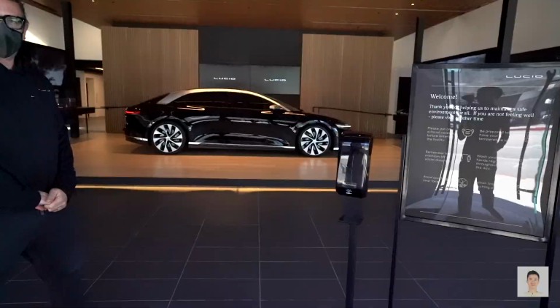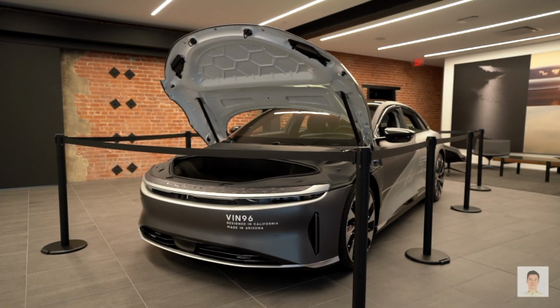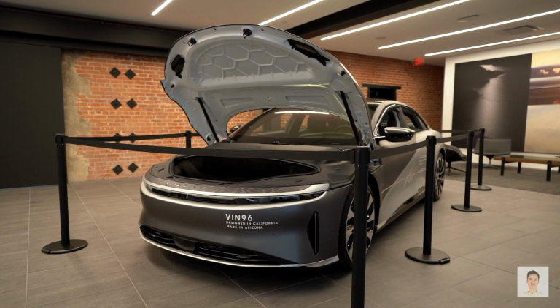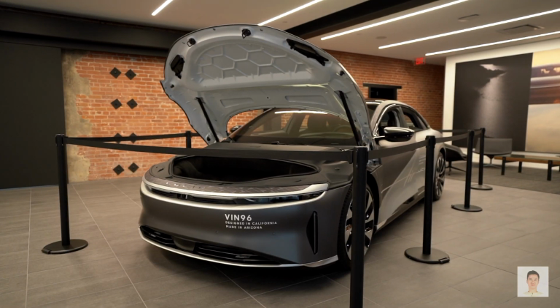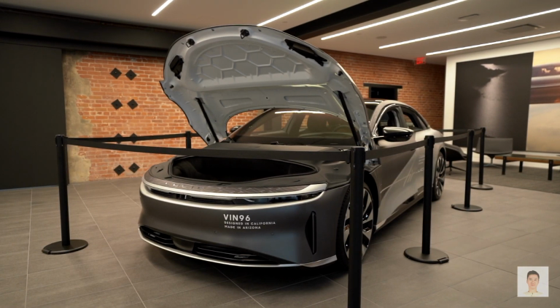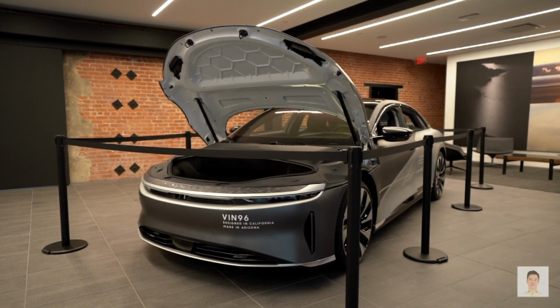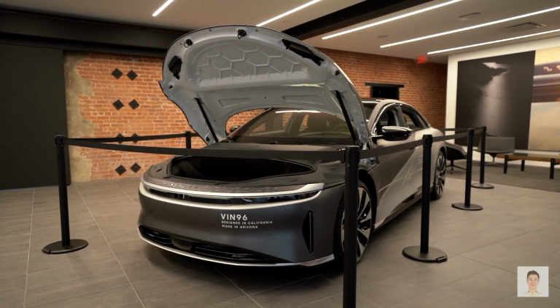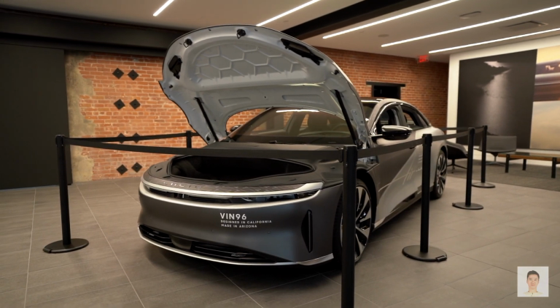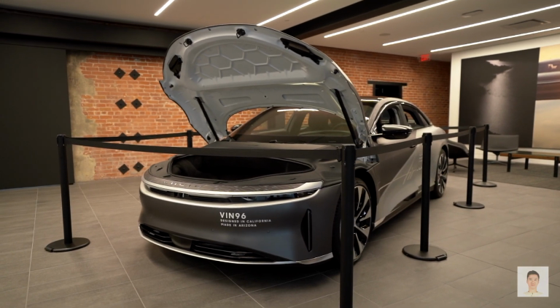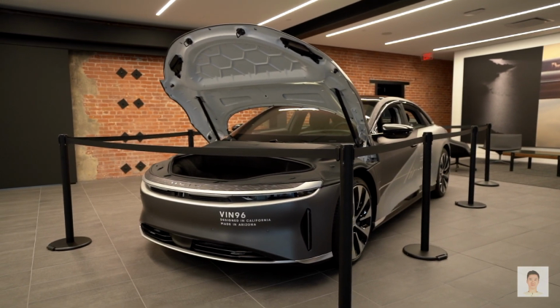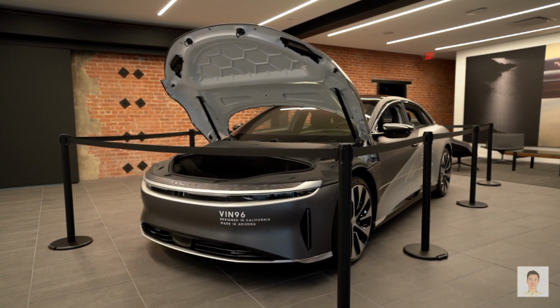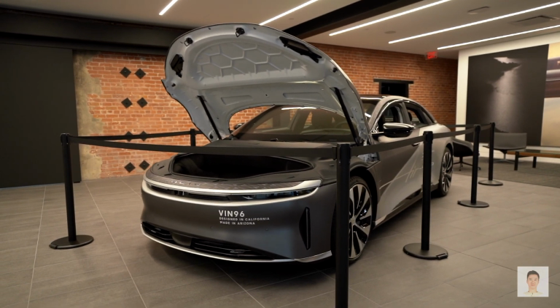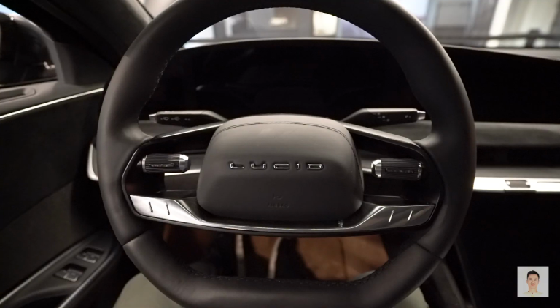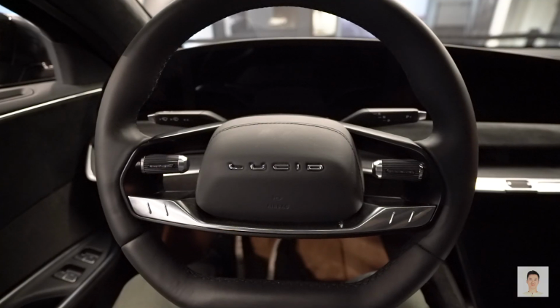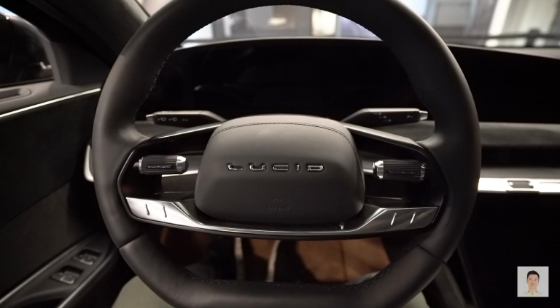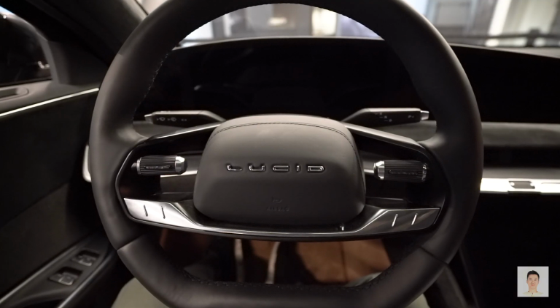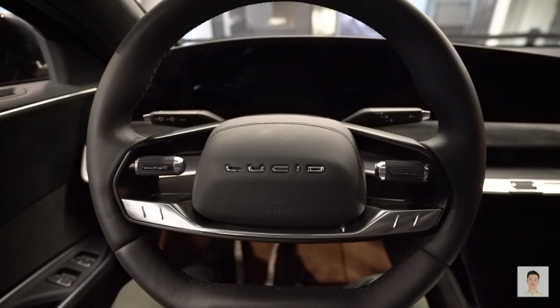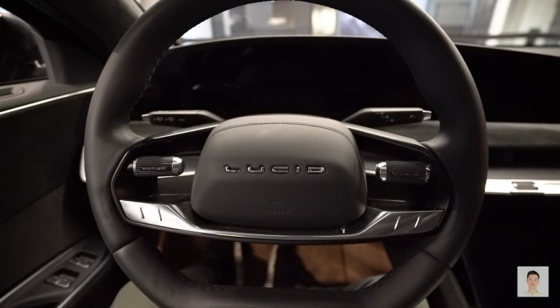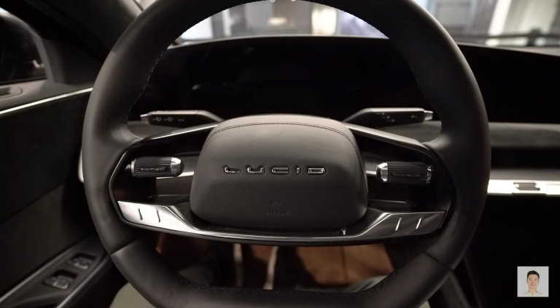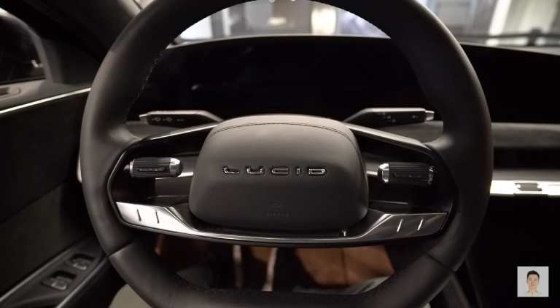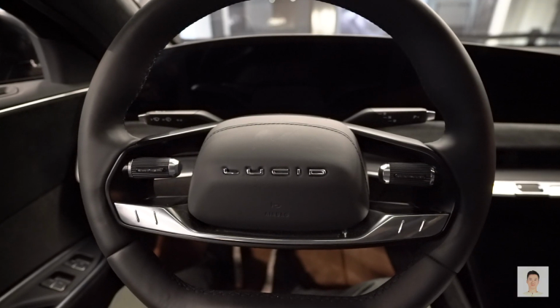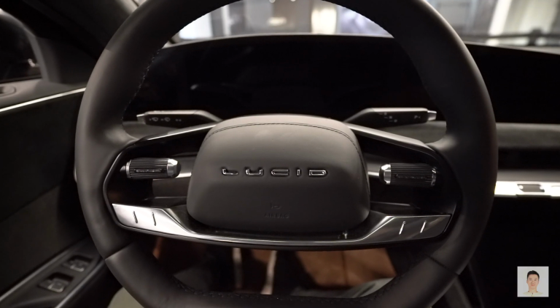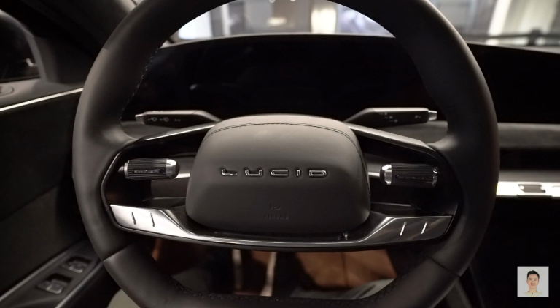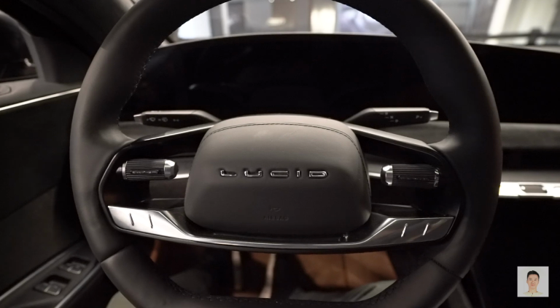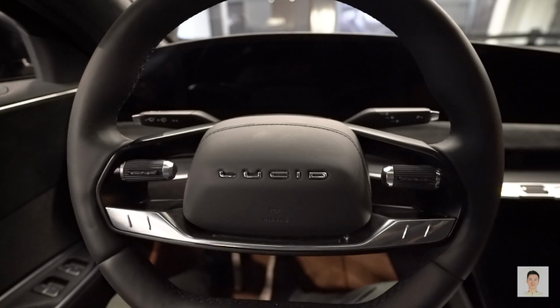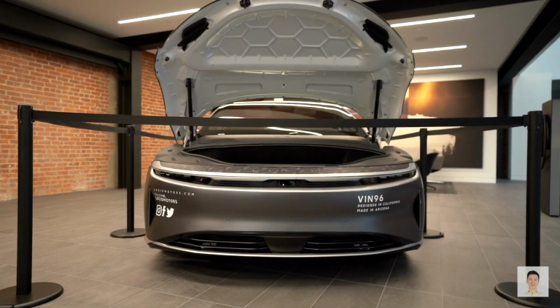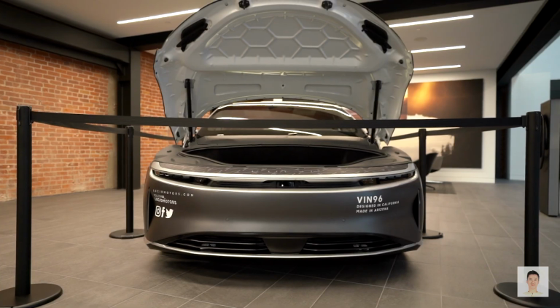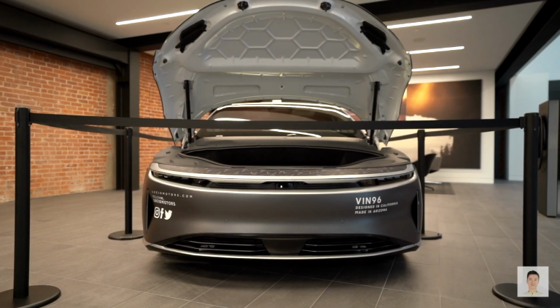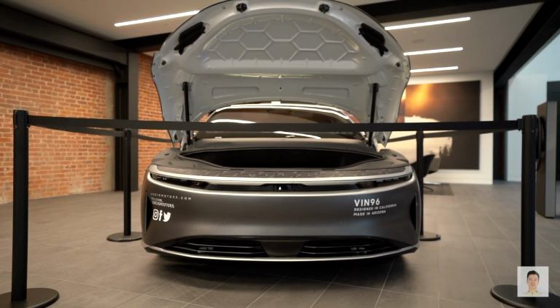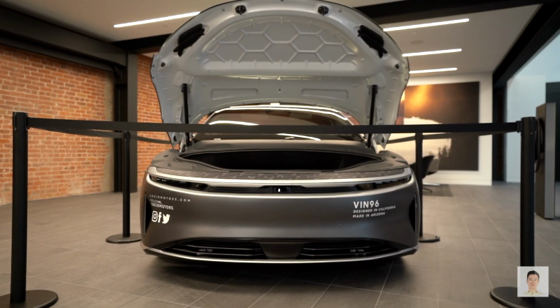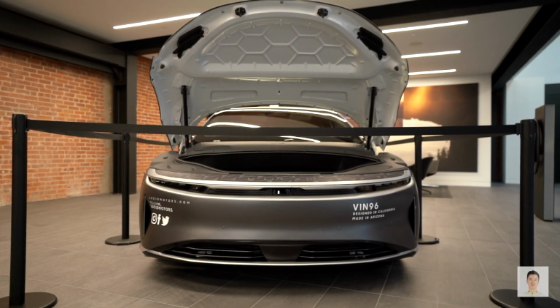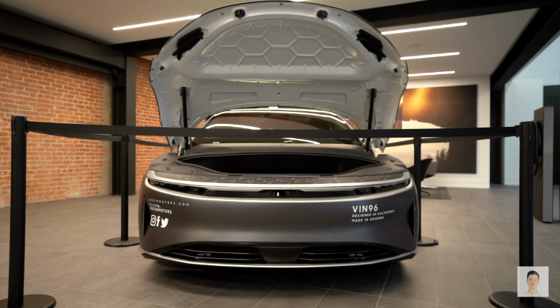The Lucid Air Grand Touring unit has 517 miles of range and 800 horsepower. It's priced at around $130,000.